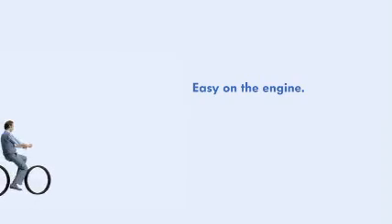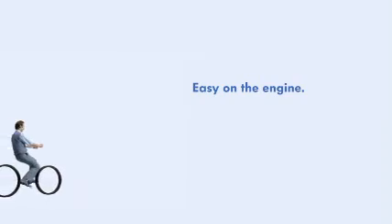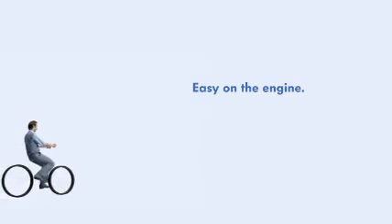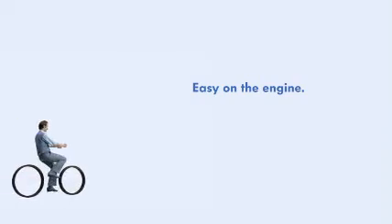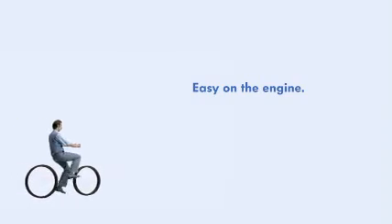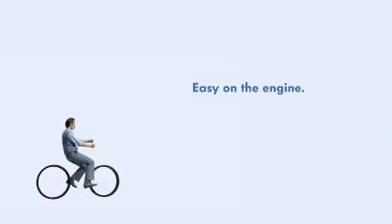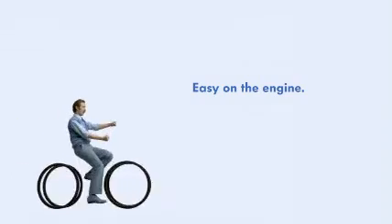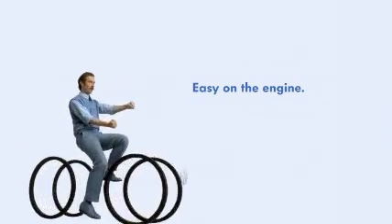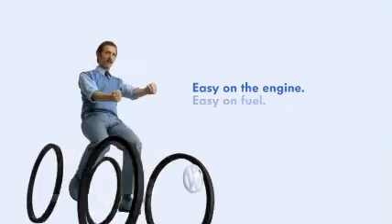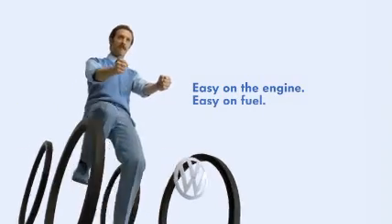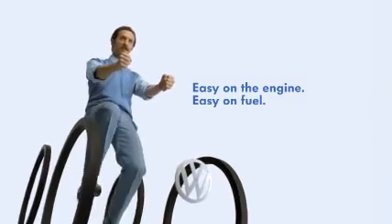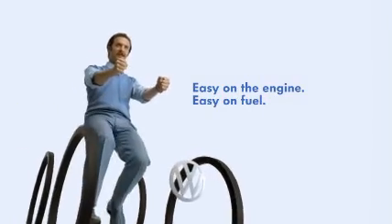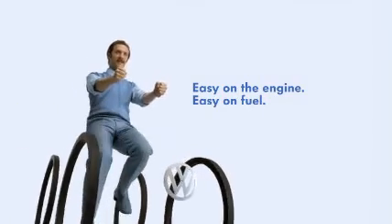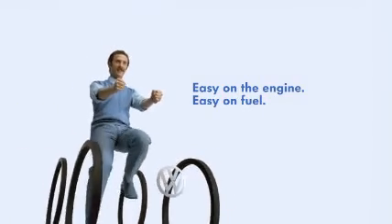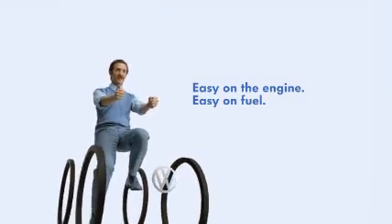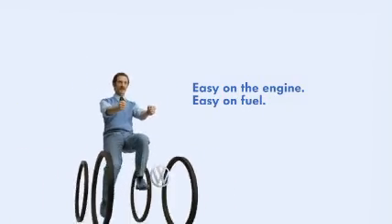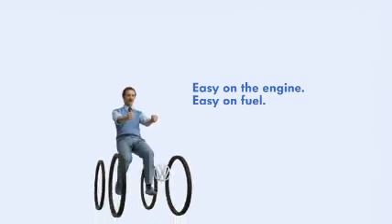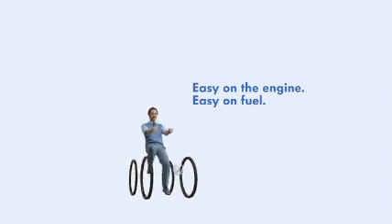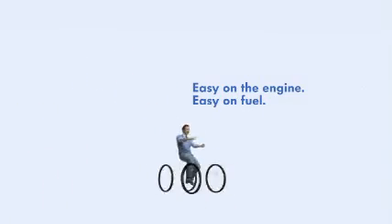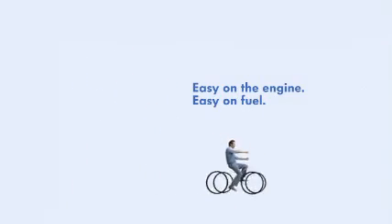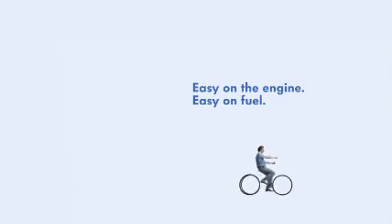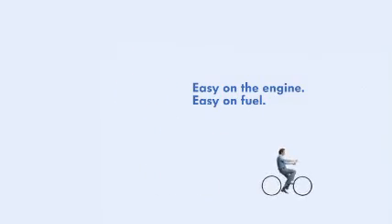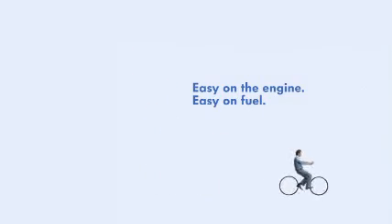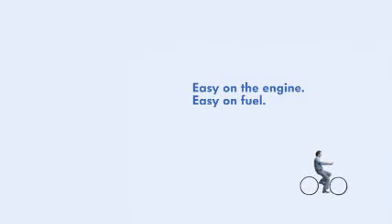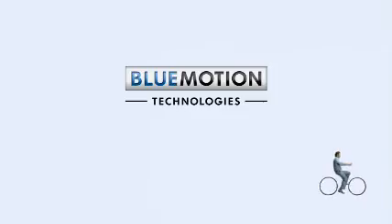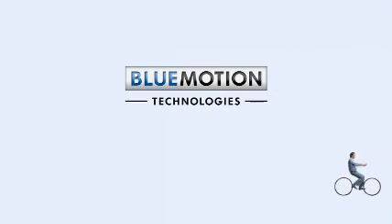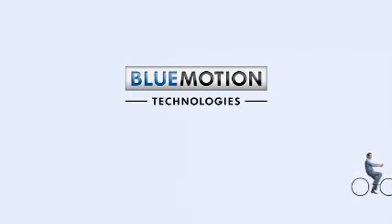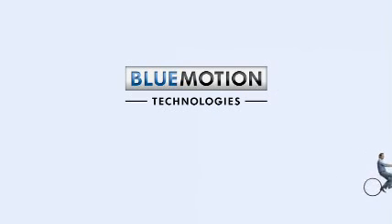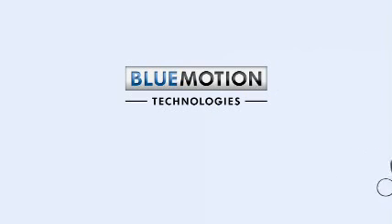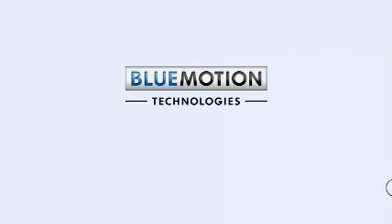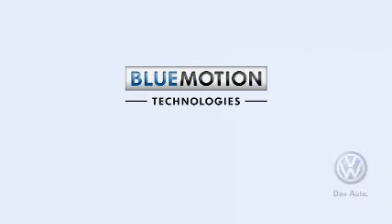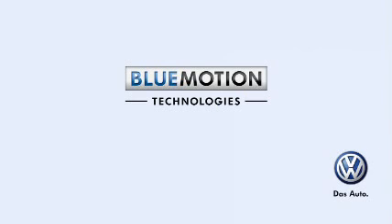Easy on the engine, easy on fuel. Volkswagen's sustainable BlueMotion technologies.